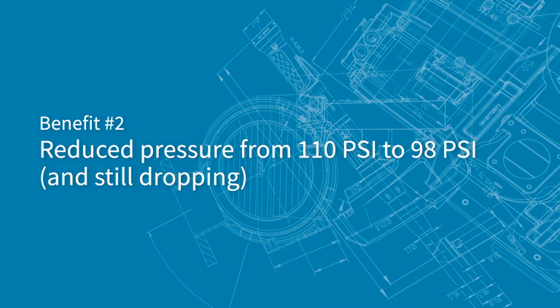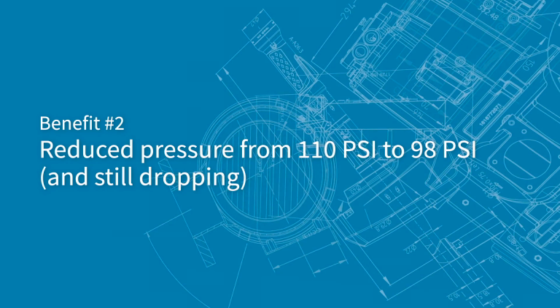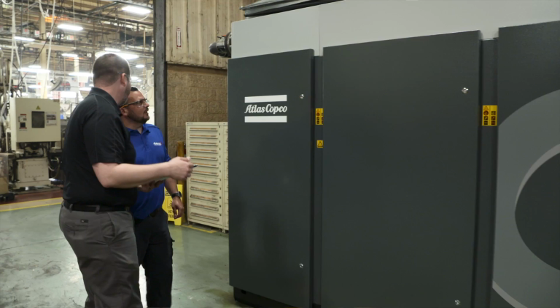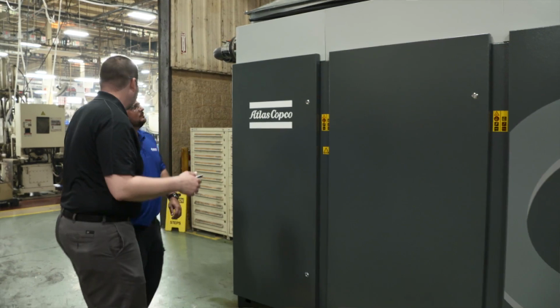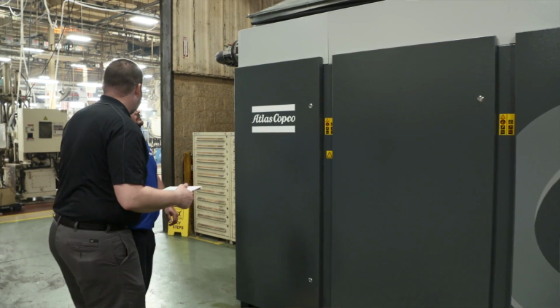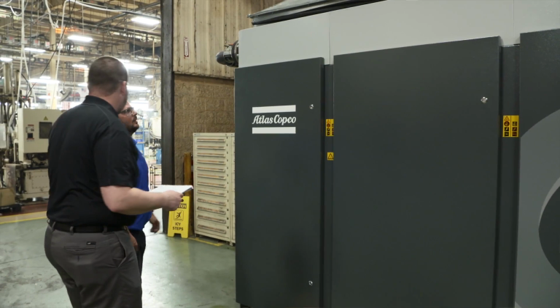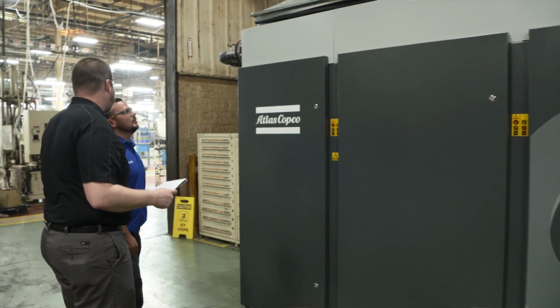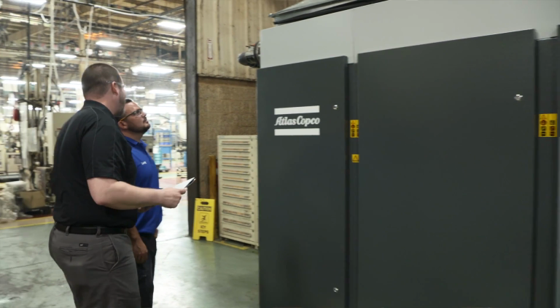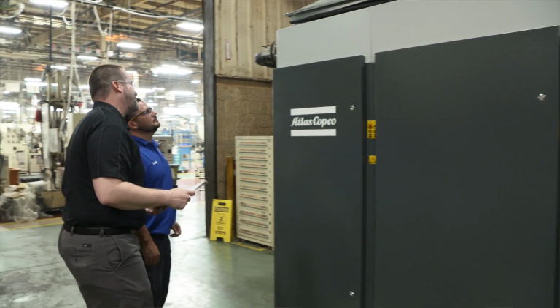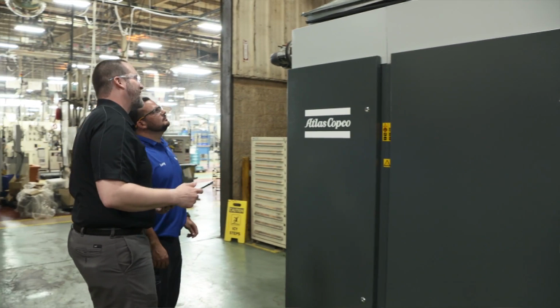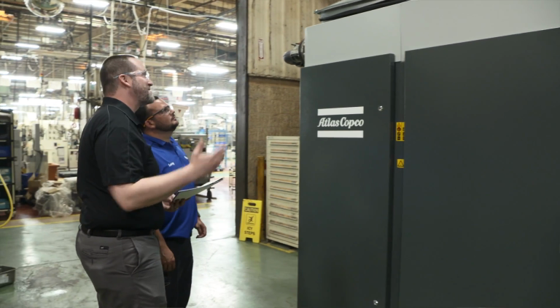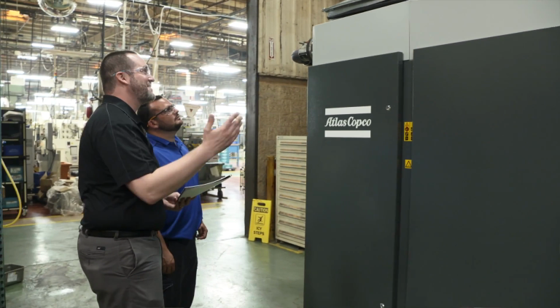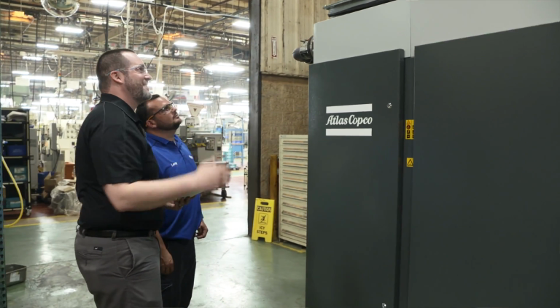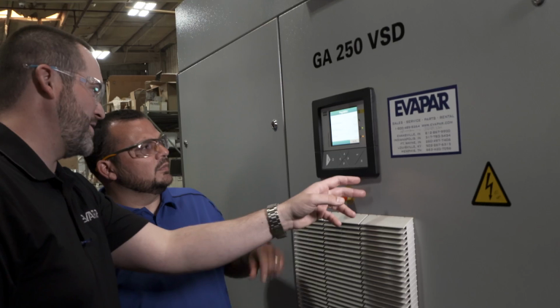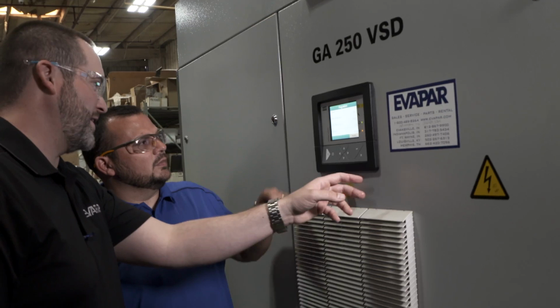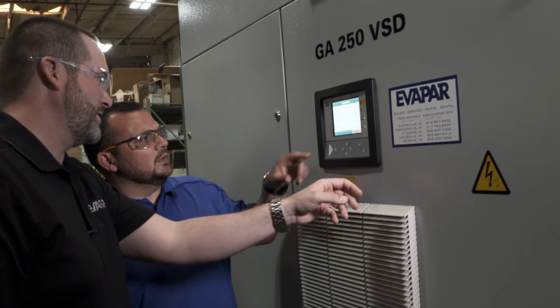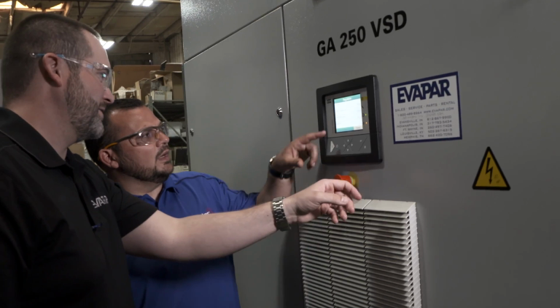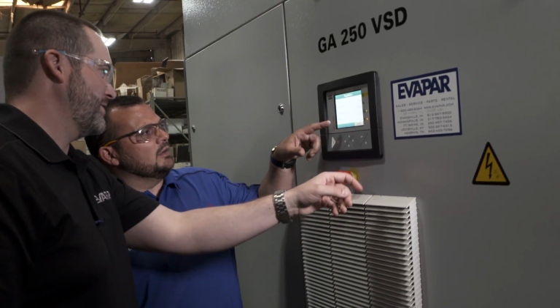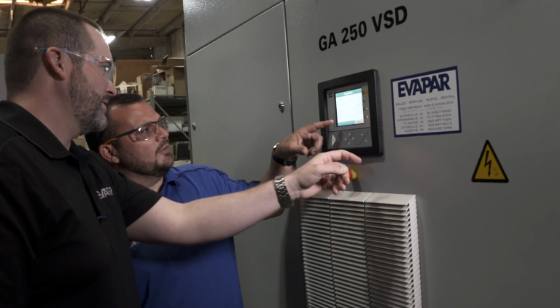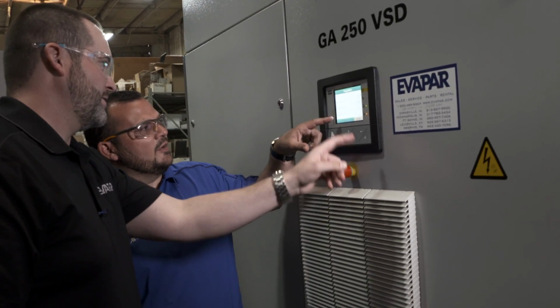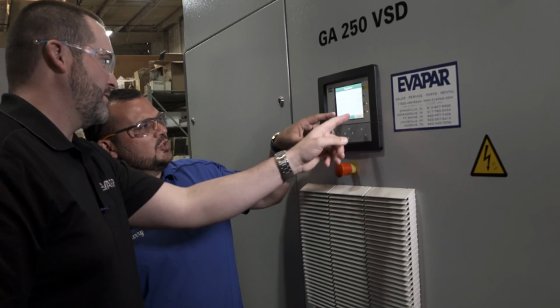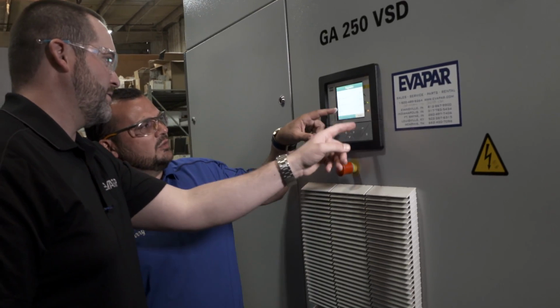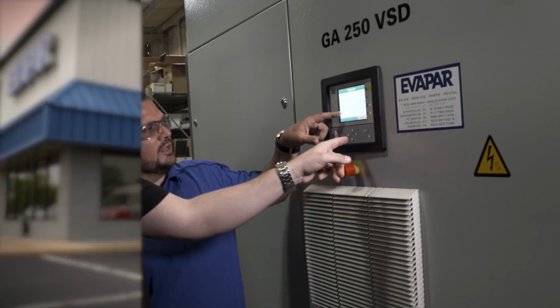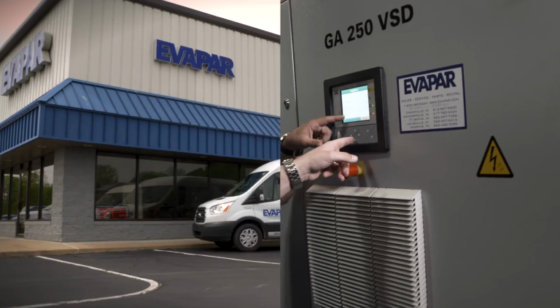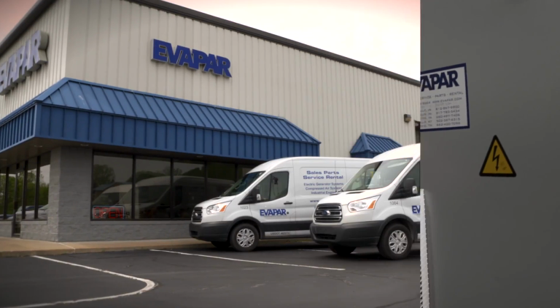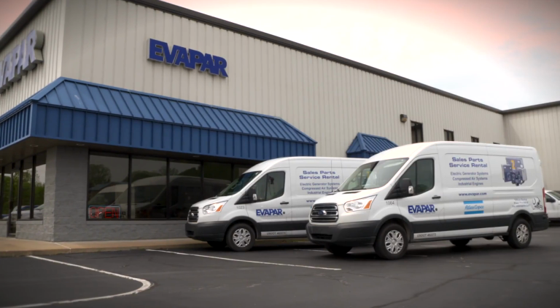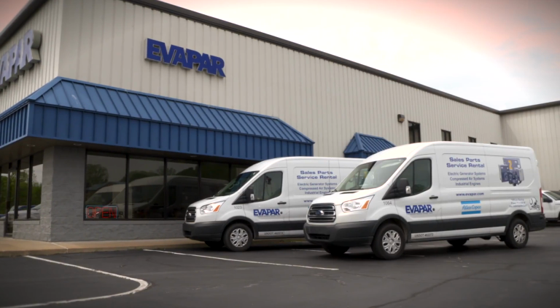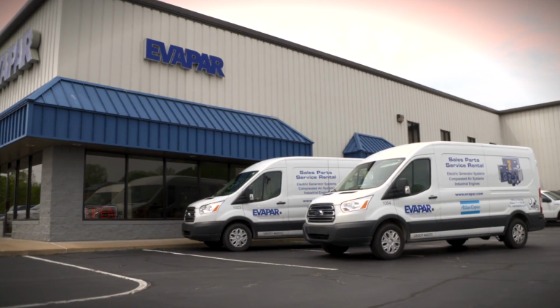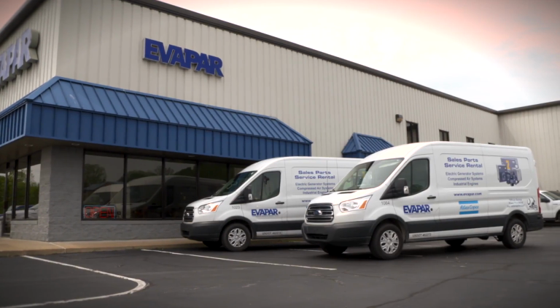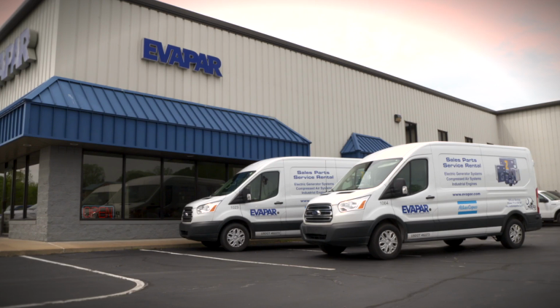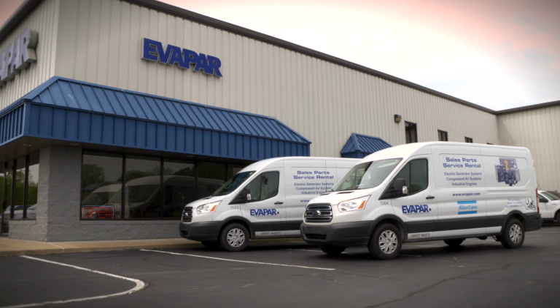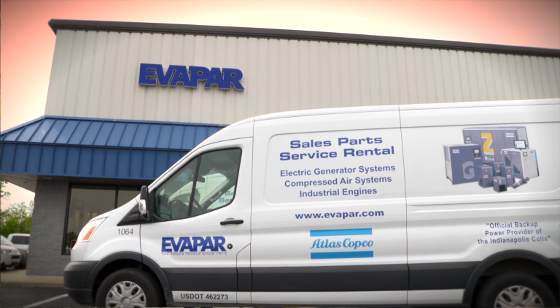It was a turnkey installation. It included a maintenance program — we're here quarterly for maintenance services and inspections.